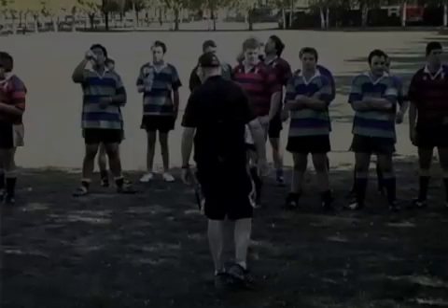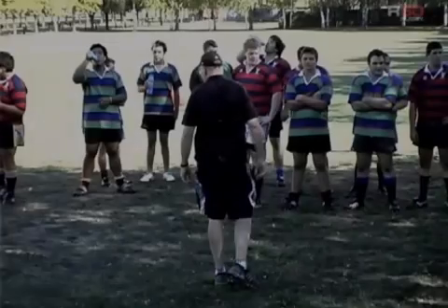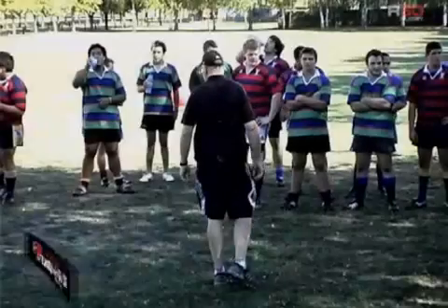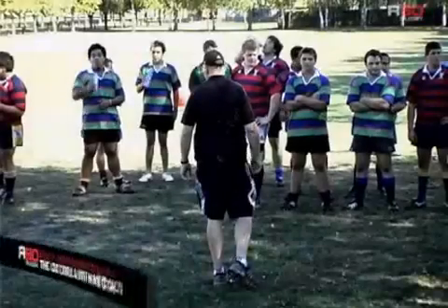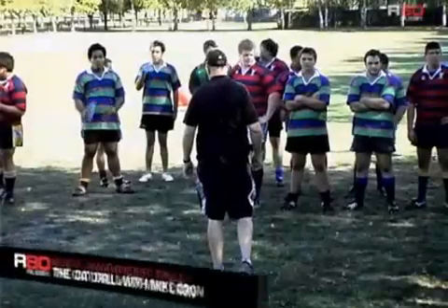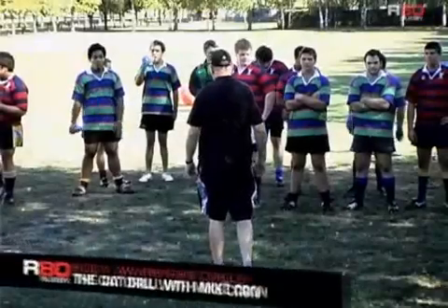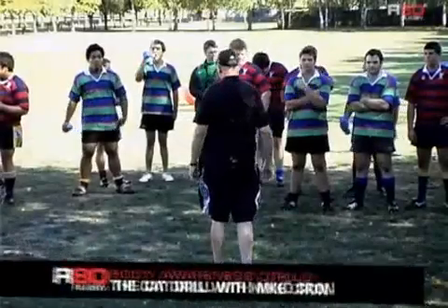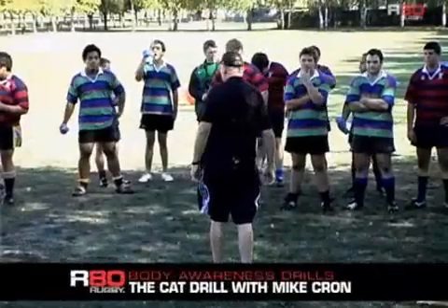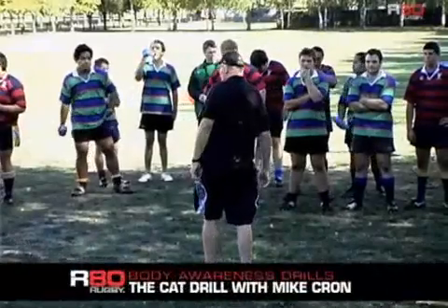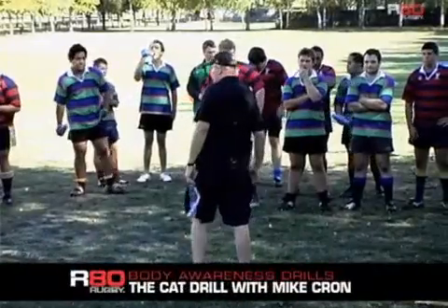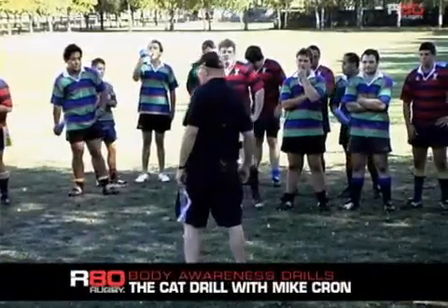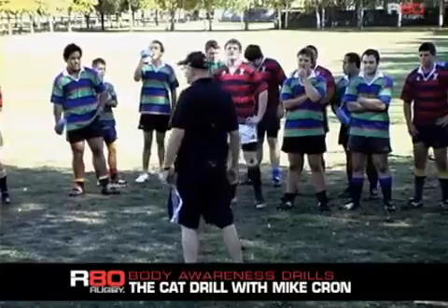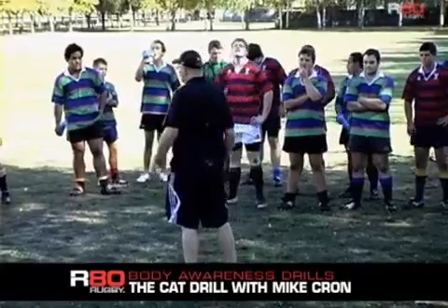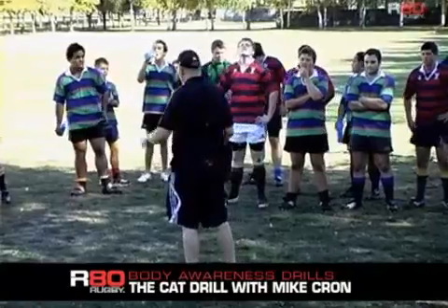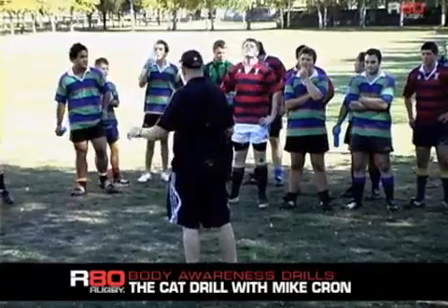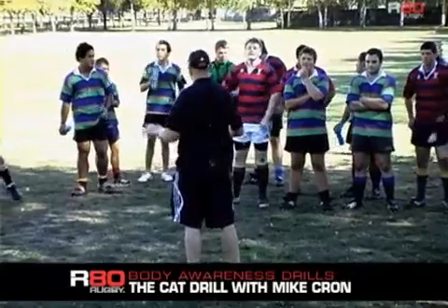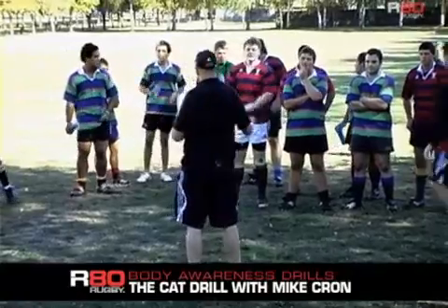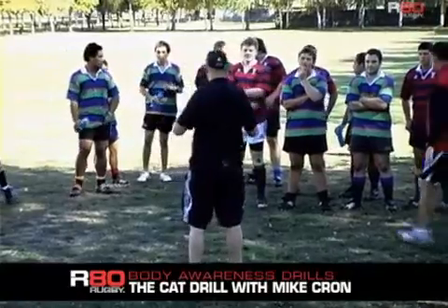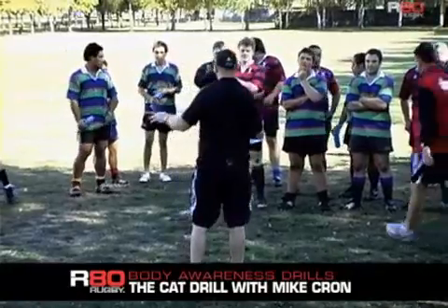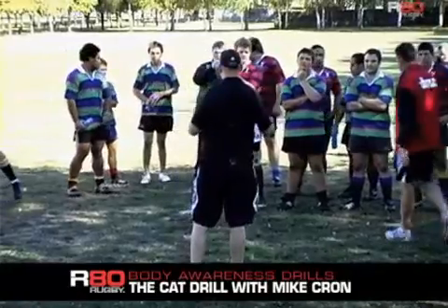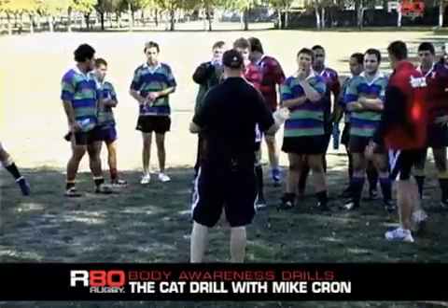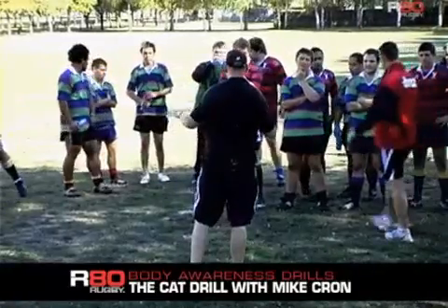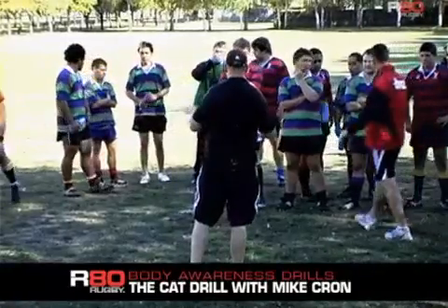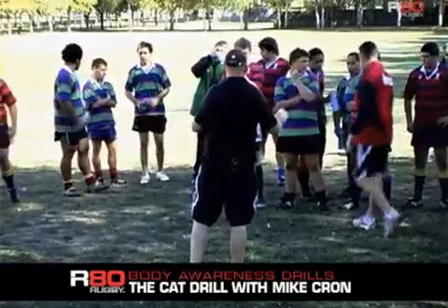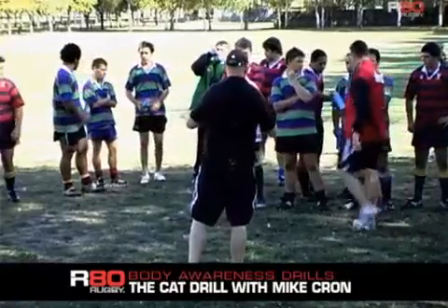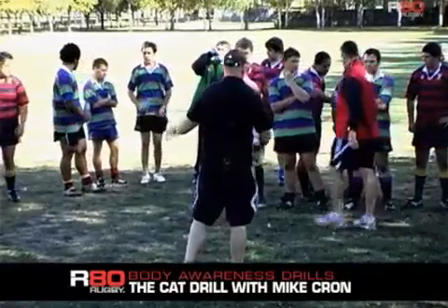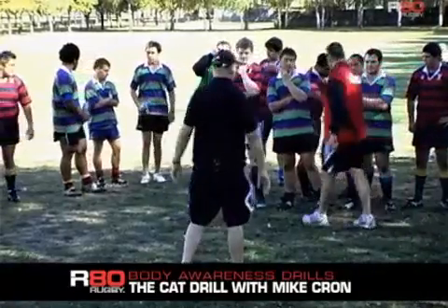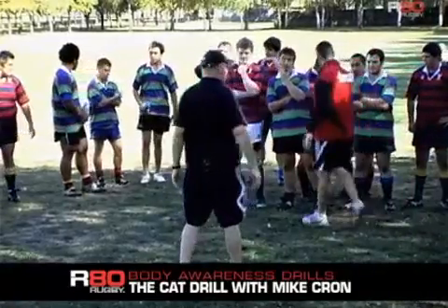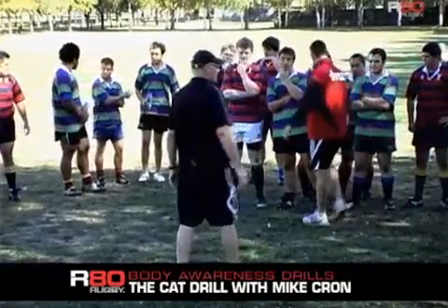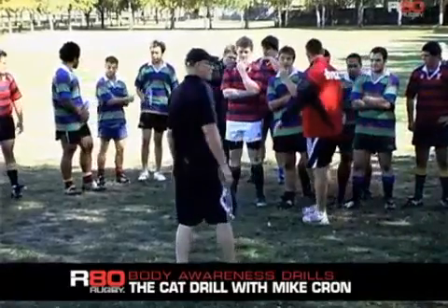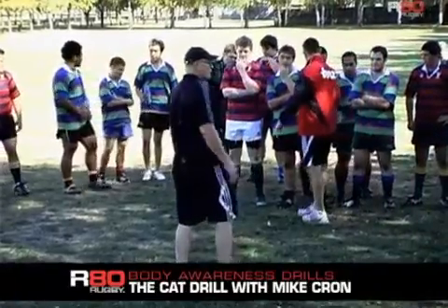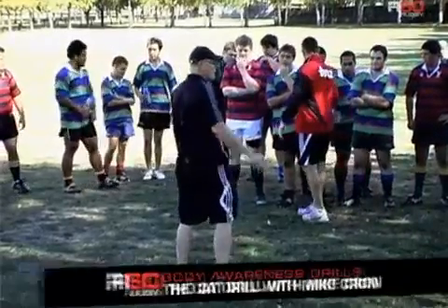This is called the cat drill. I think it's a great drill for understanding where the strongest push position is.